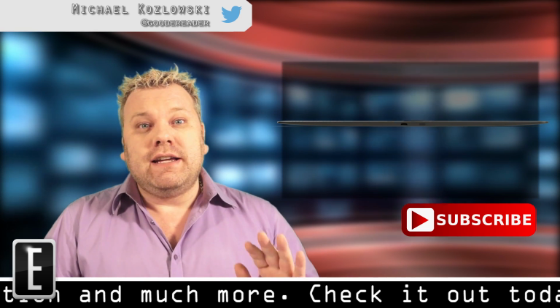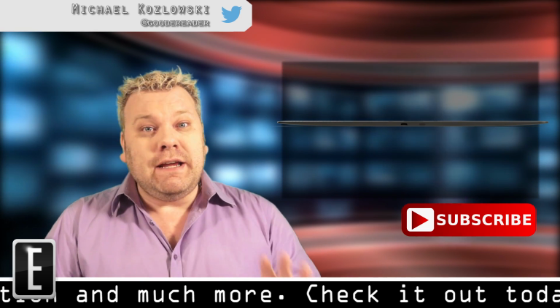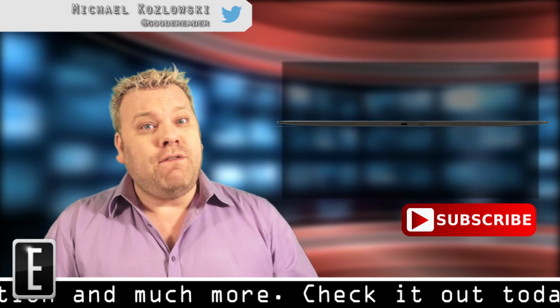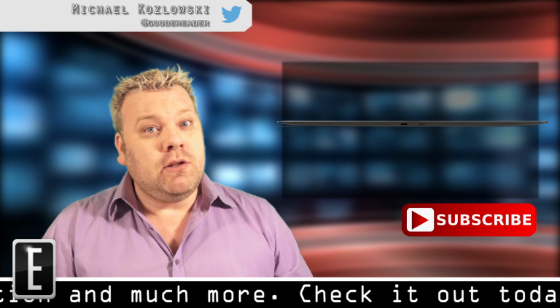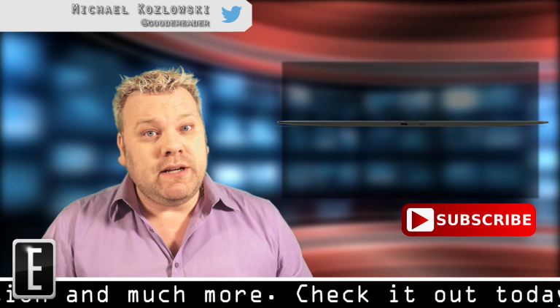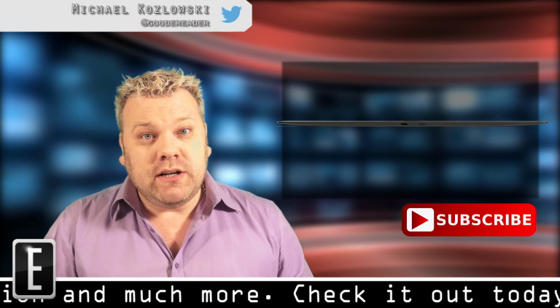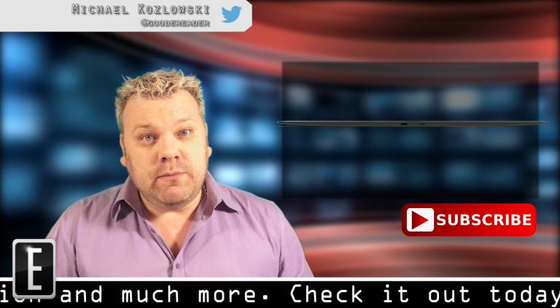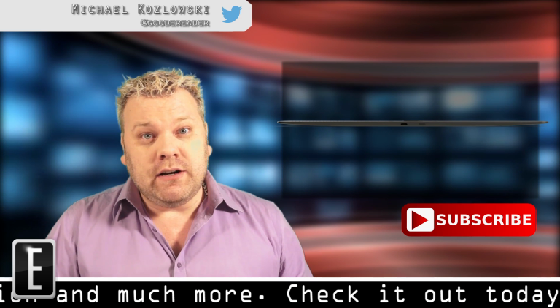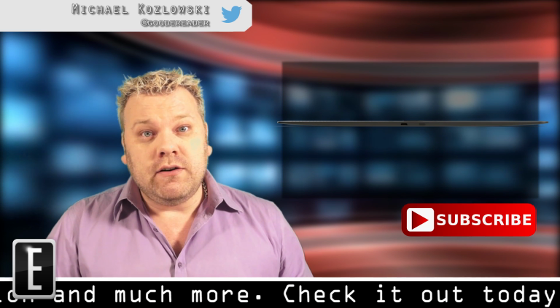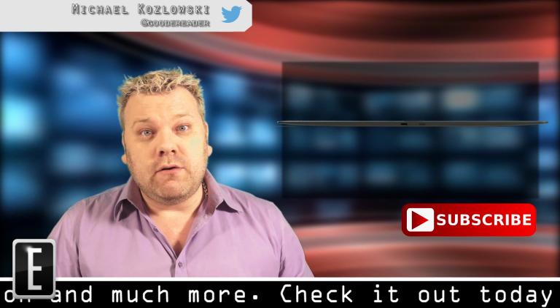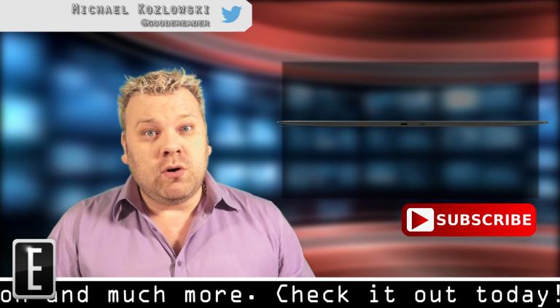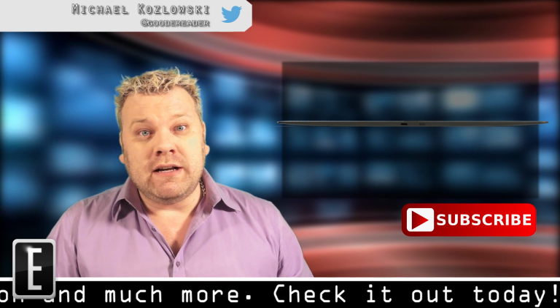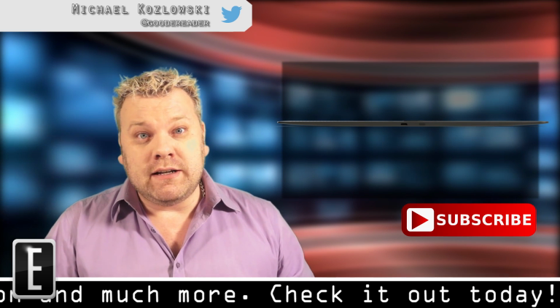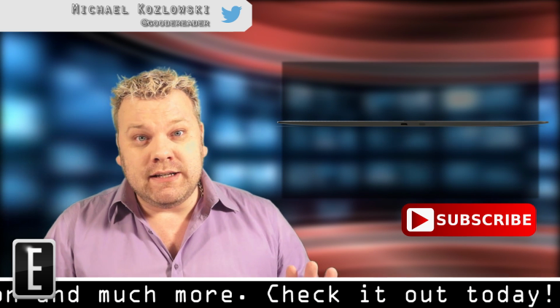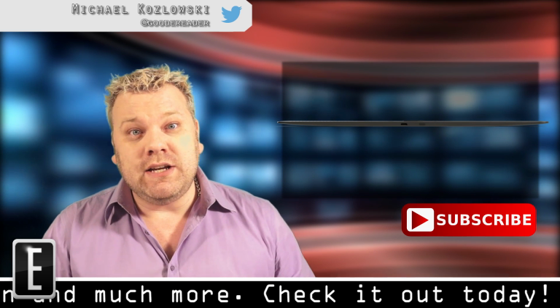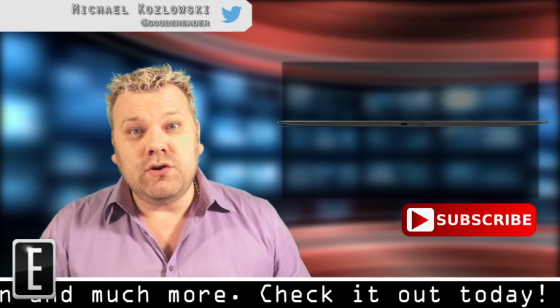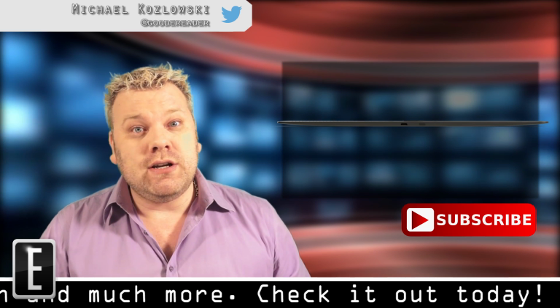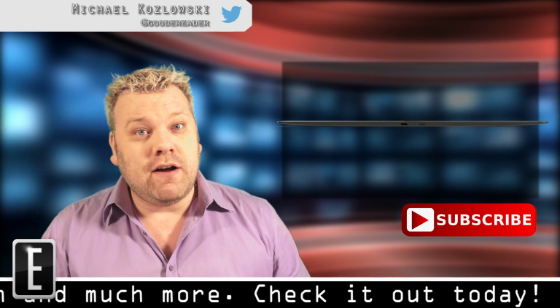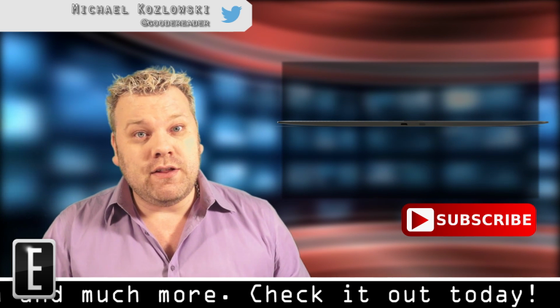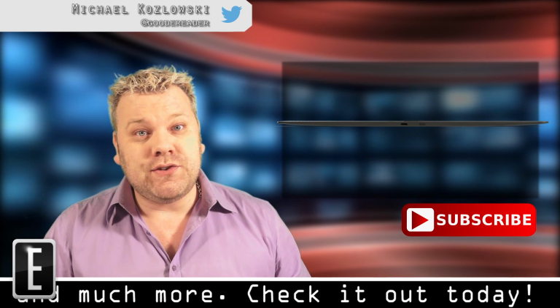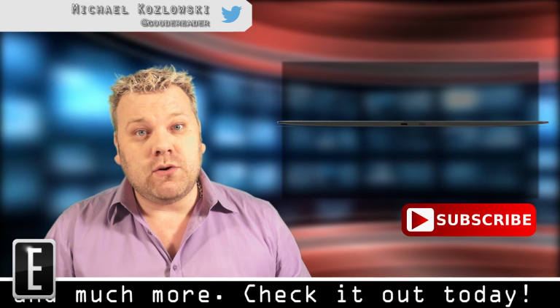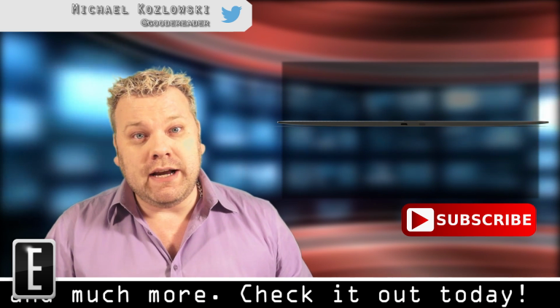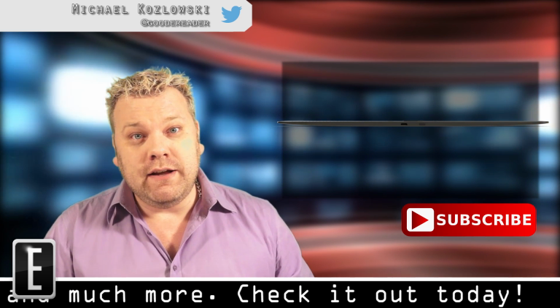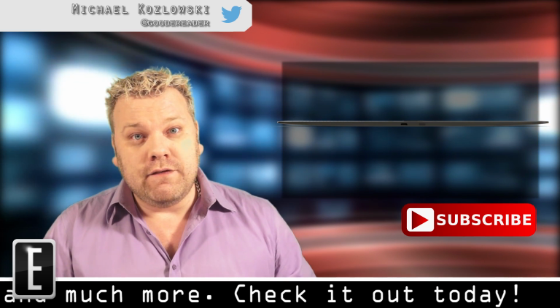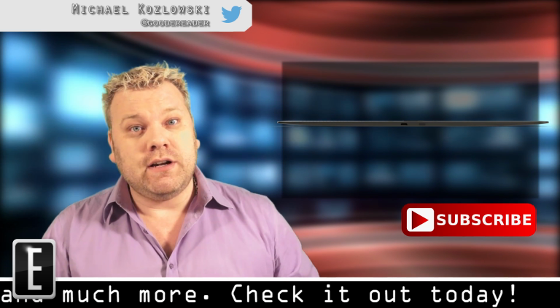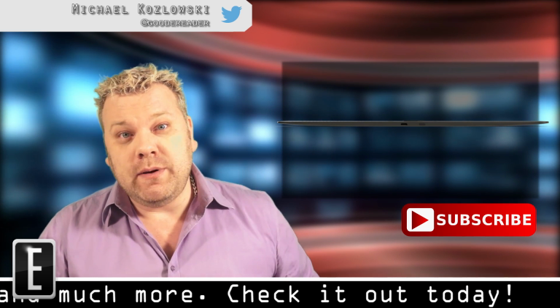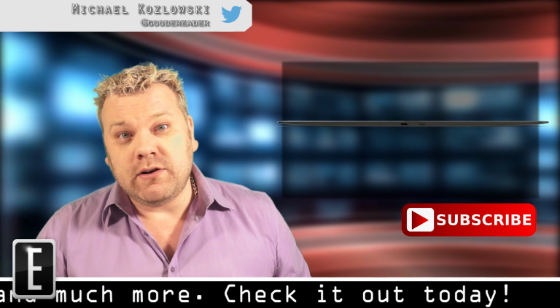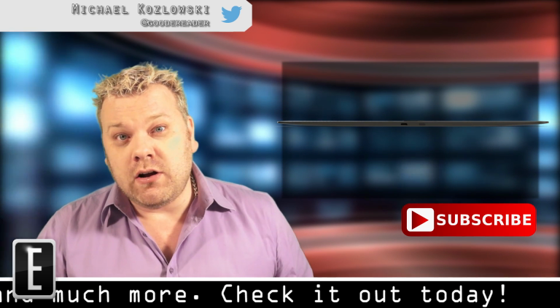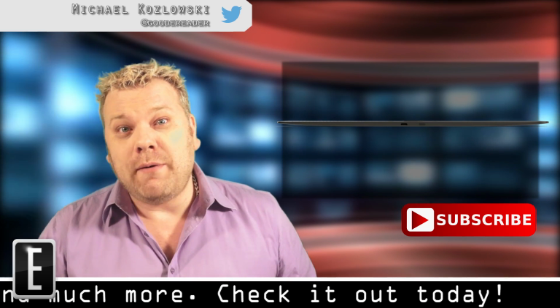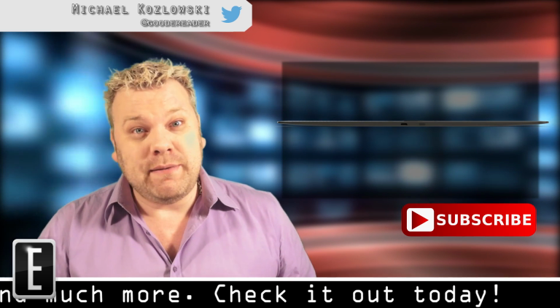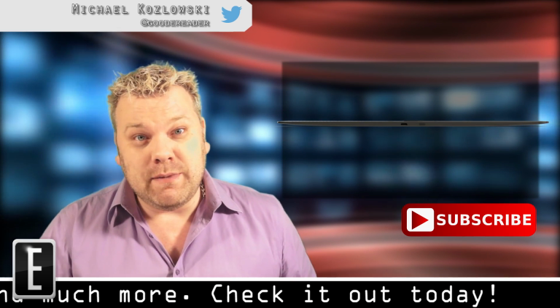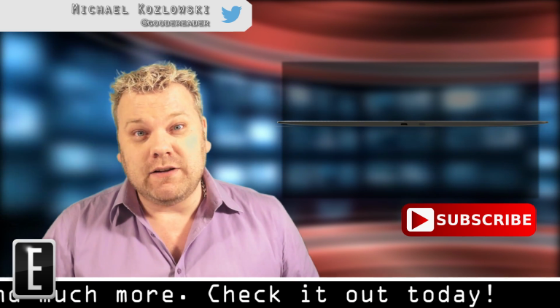Keep following Good E-Reader. We're going to continue to cover this story. For GoodEReader.com, my name is Michael.